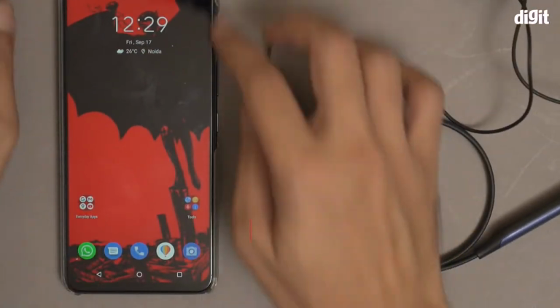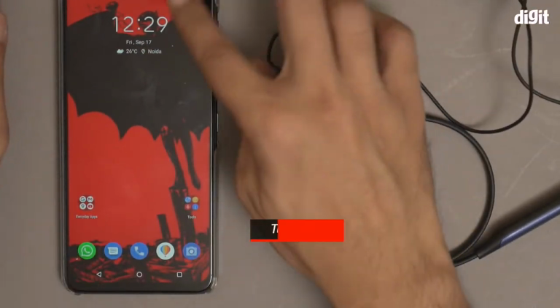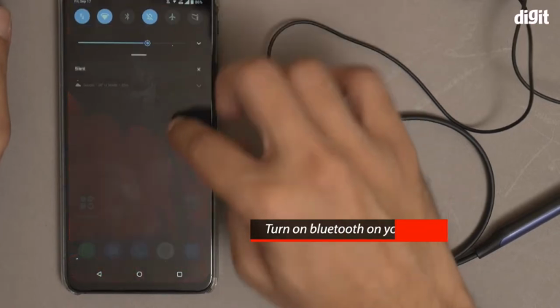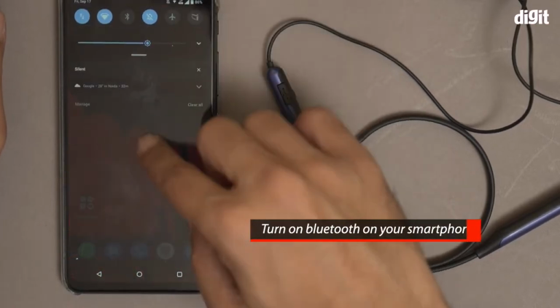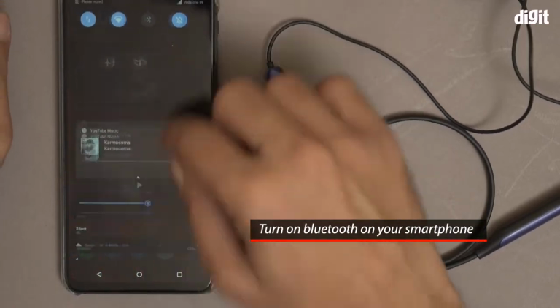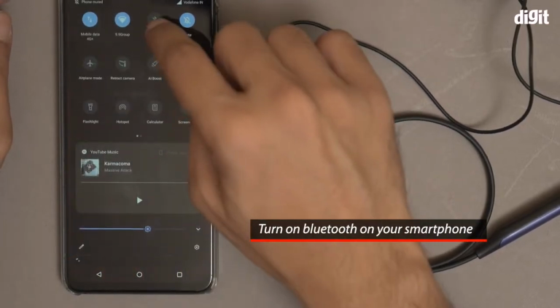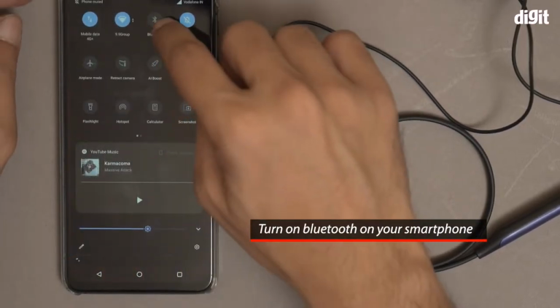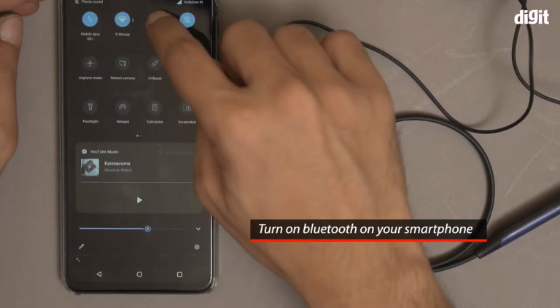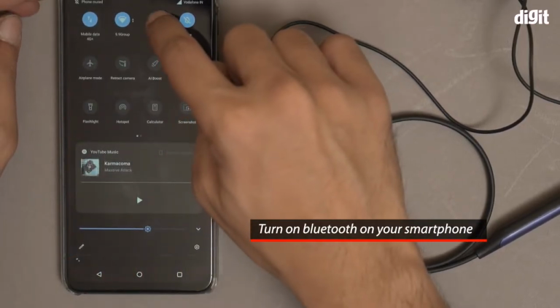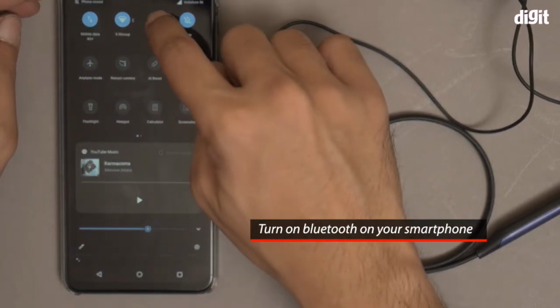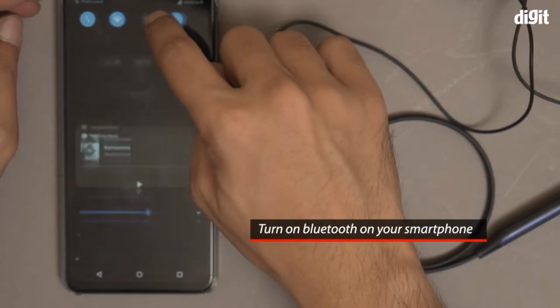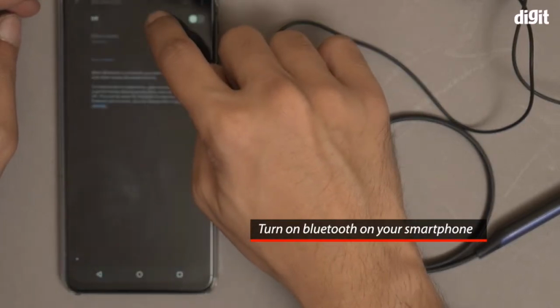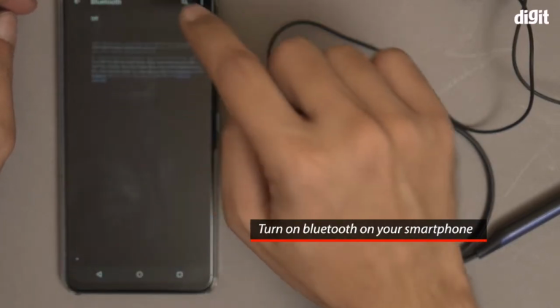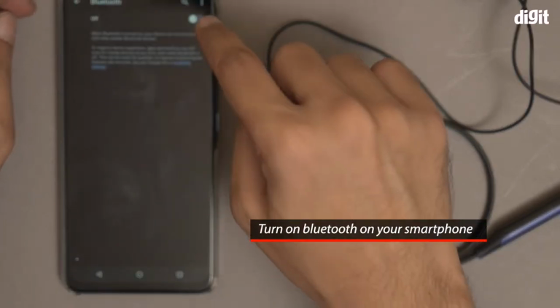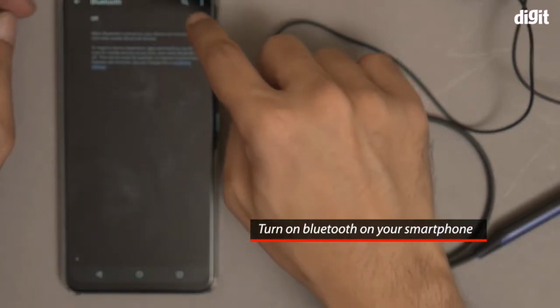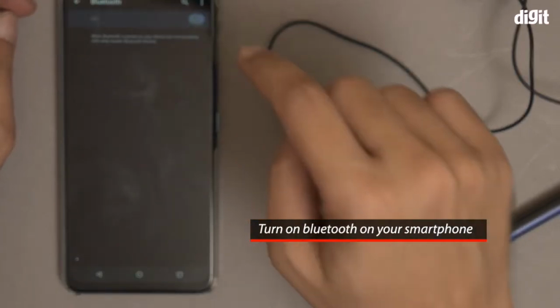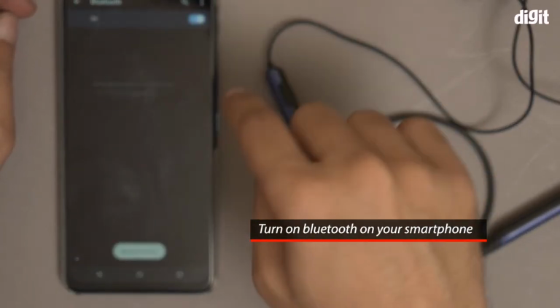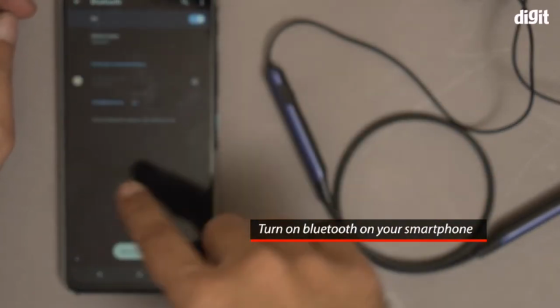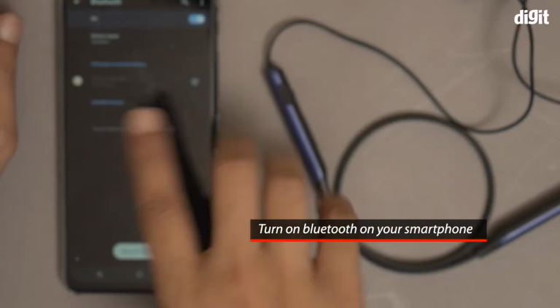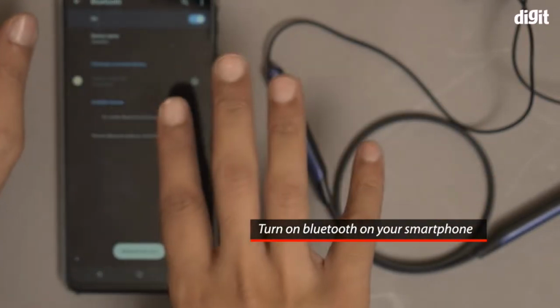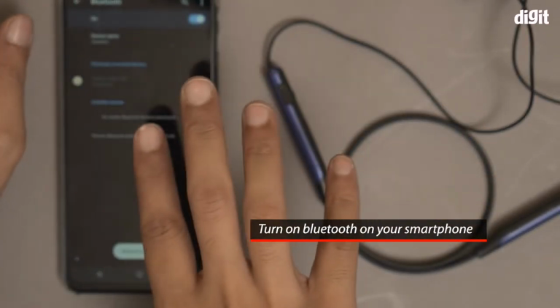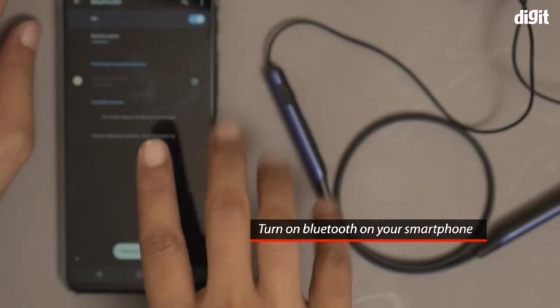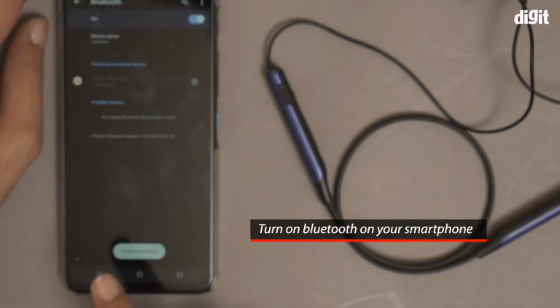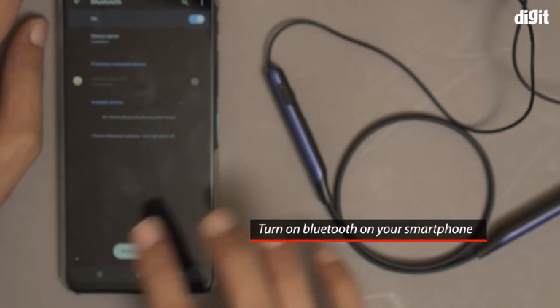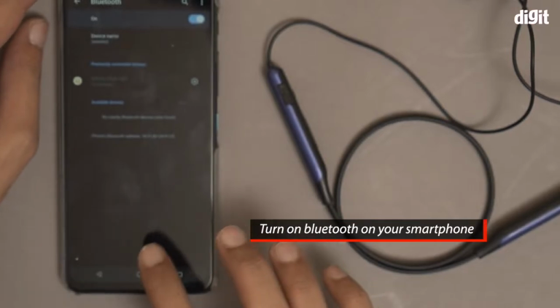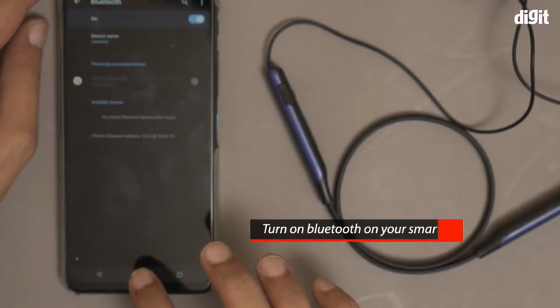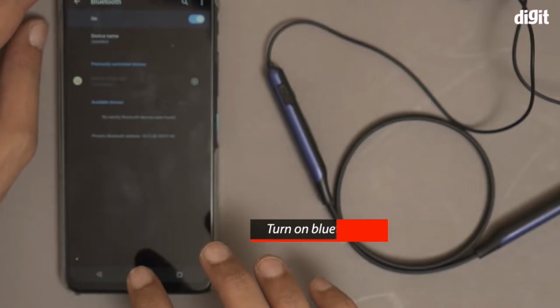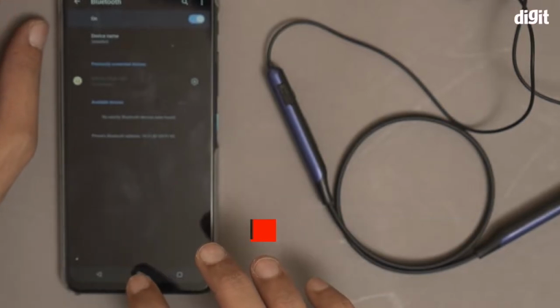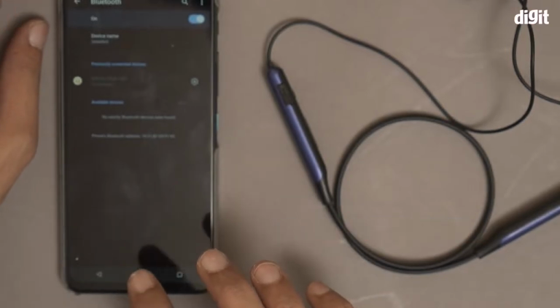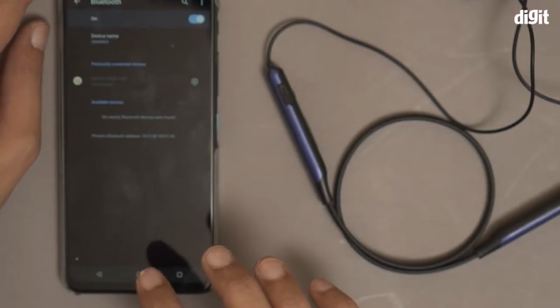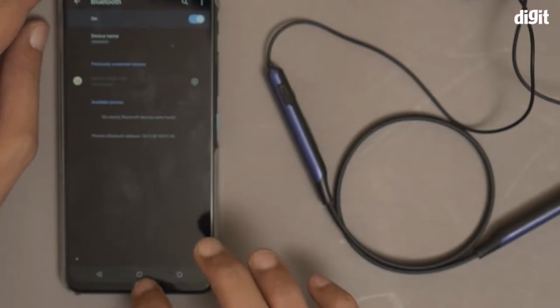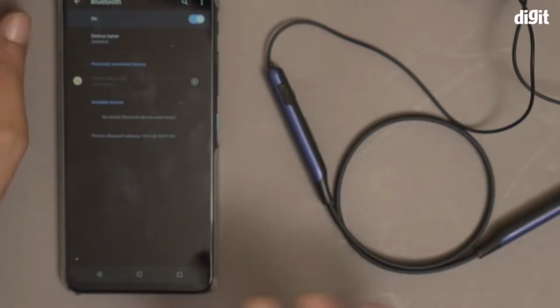First, you have to make sure that the Bluetooth on your smartphone is on and leave the smartphone over here for now. It's on right now.